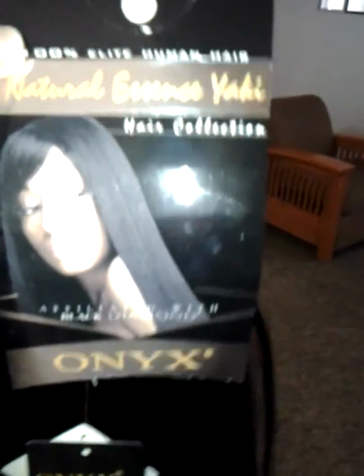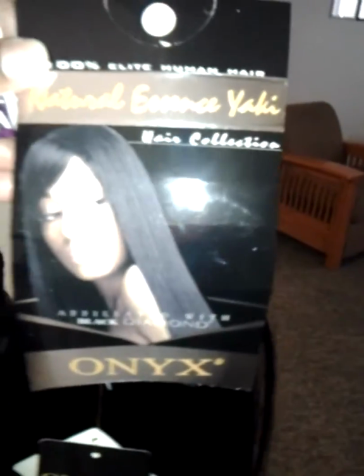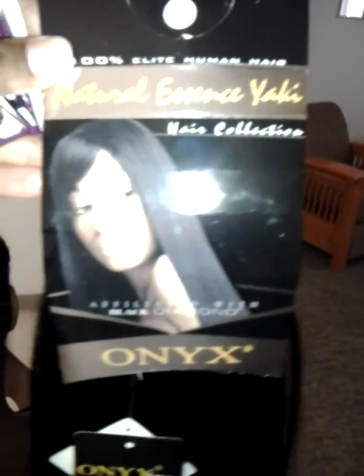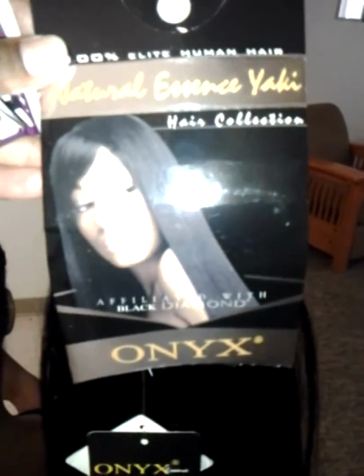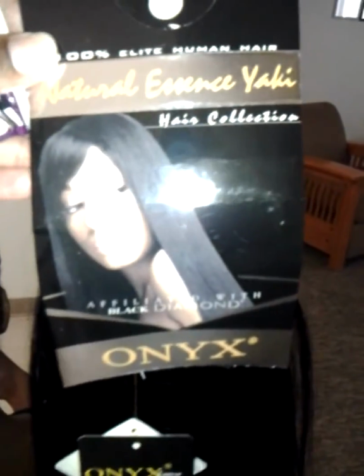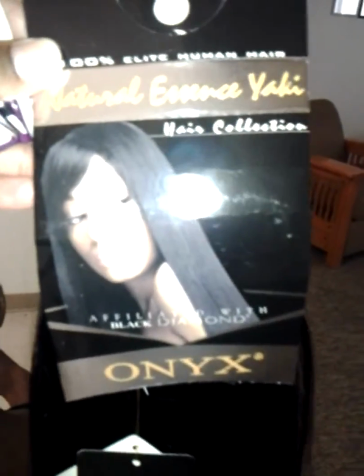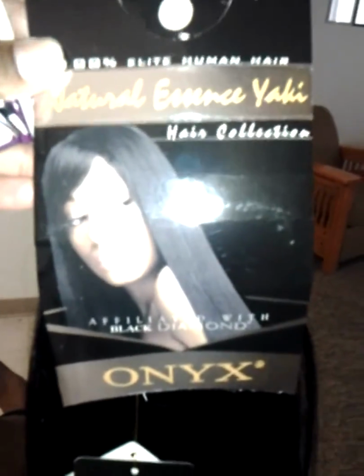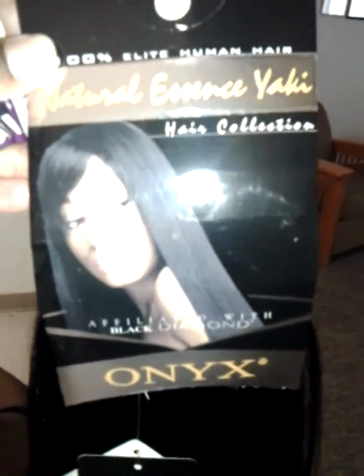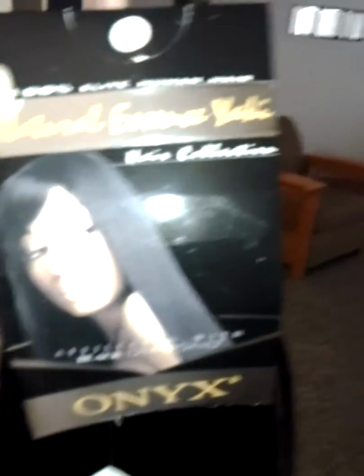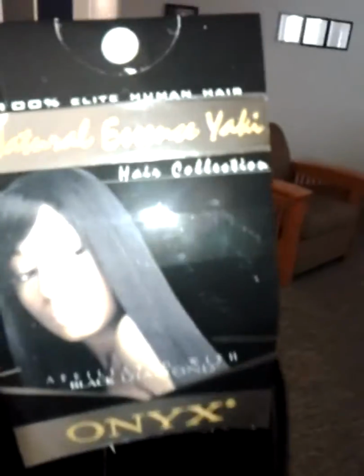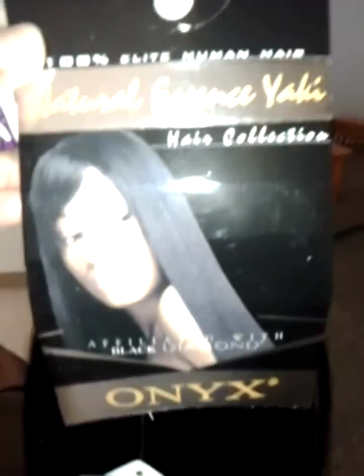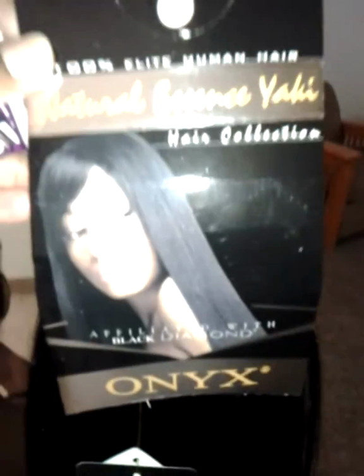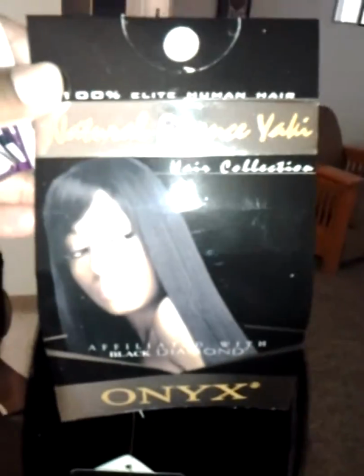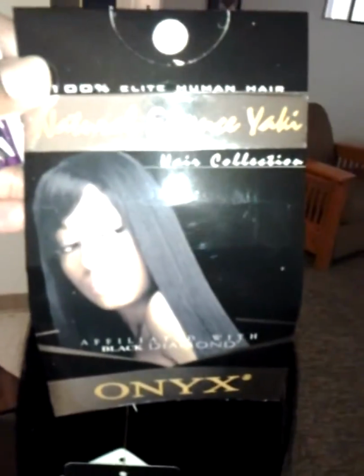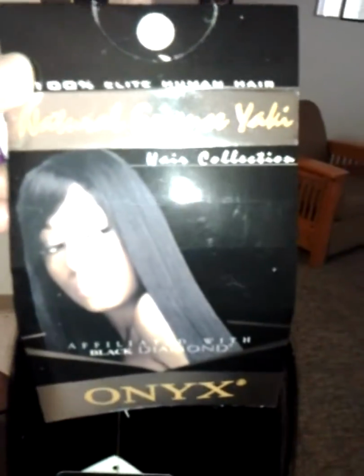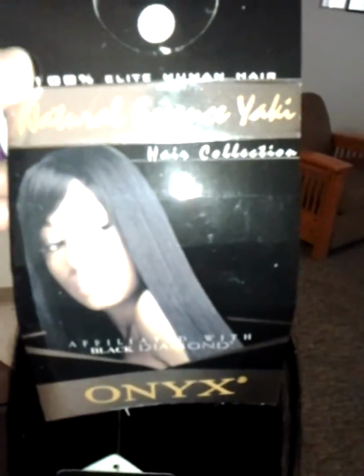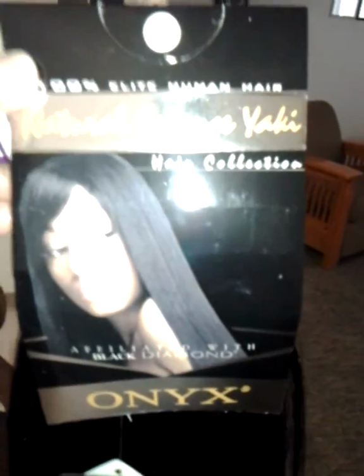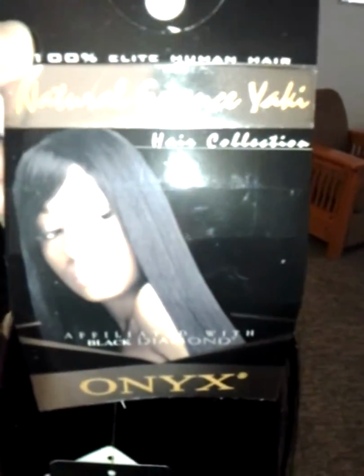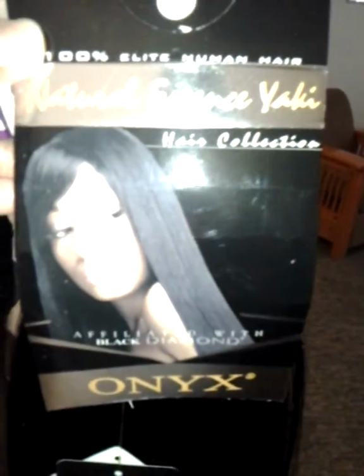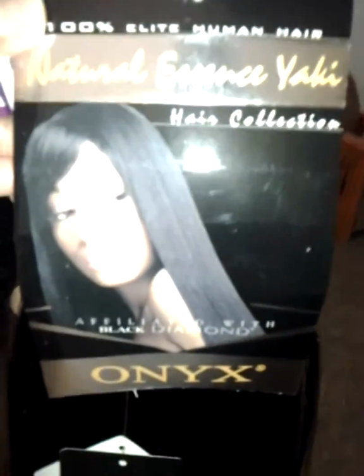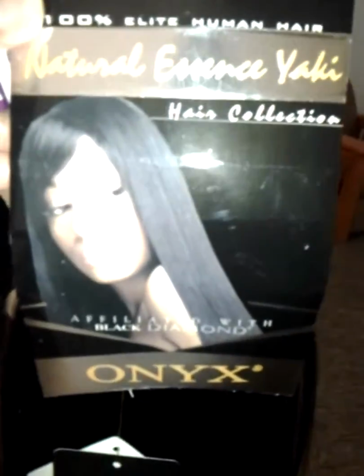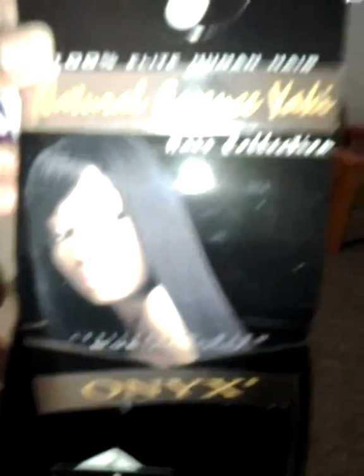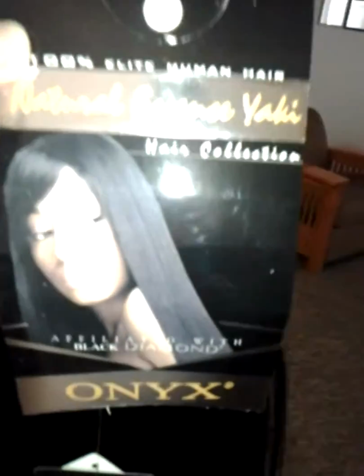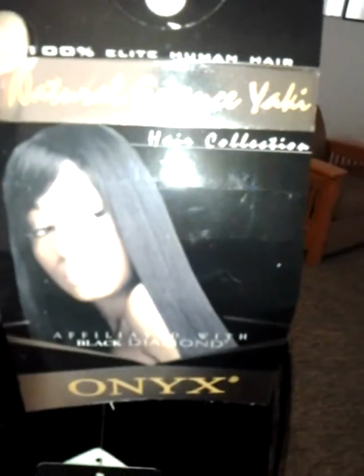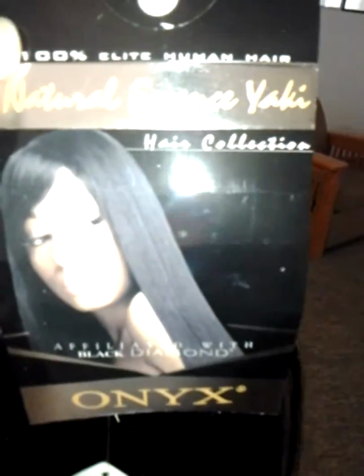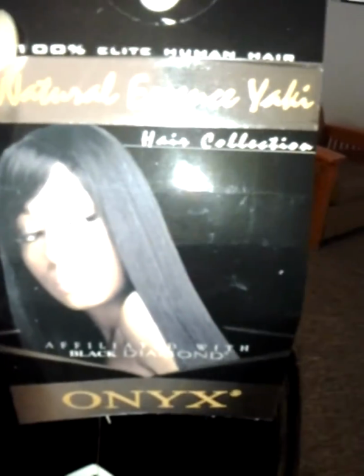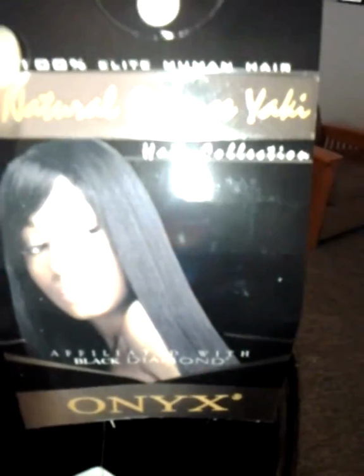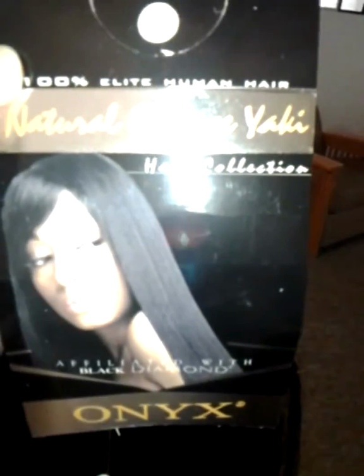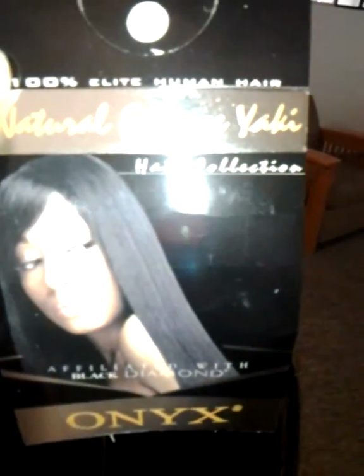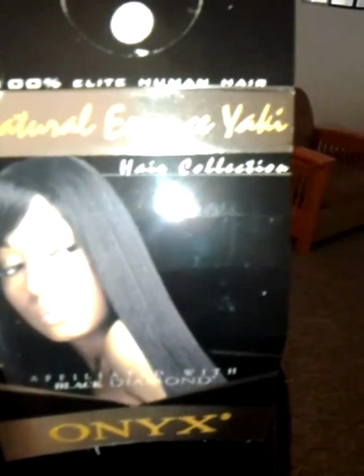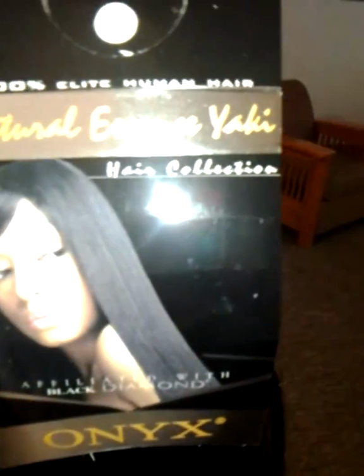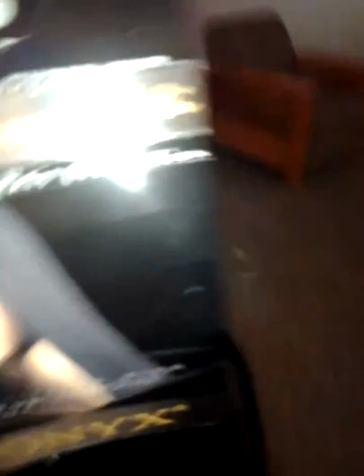I'm about to do an invisible part. We've sewn it in the back and glued in the invisible part in the front.